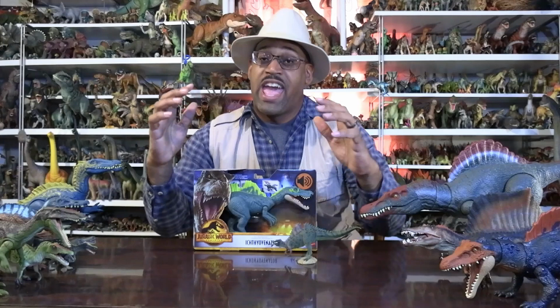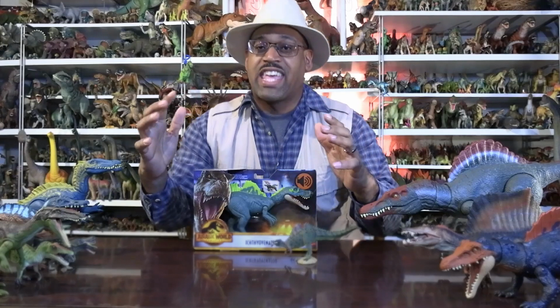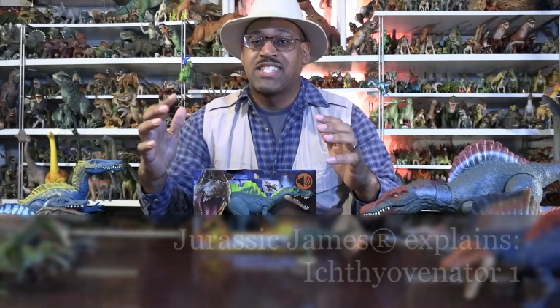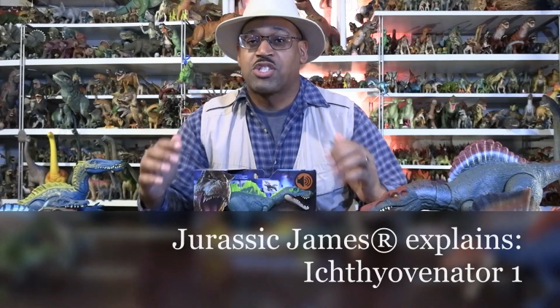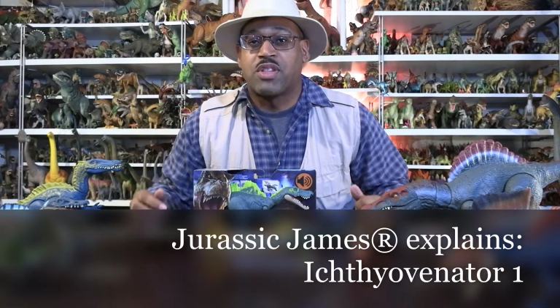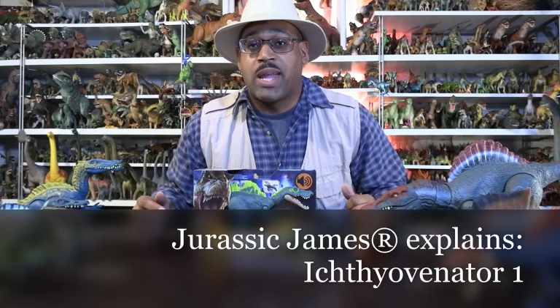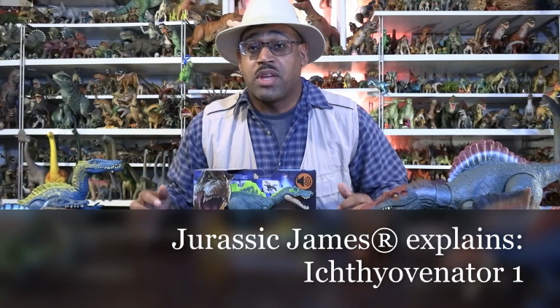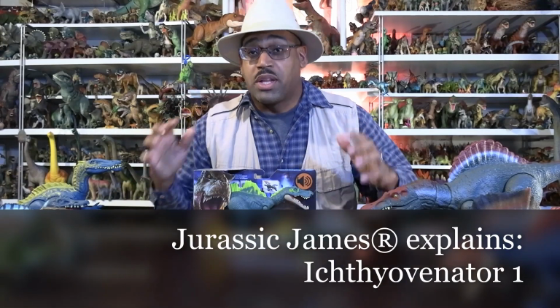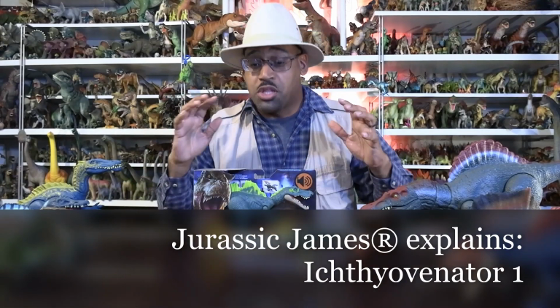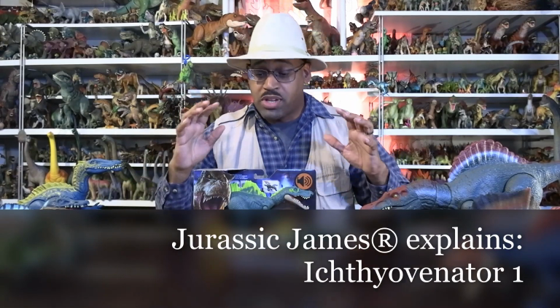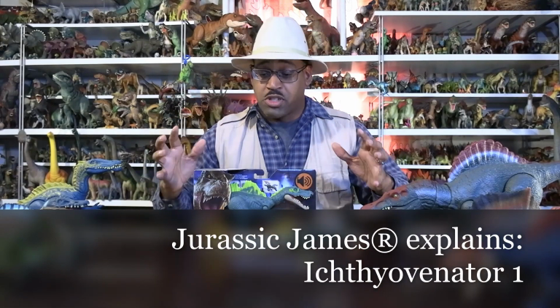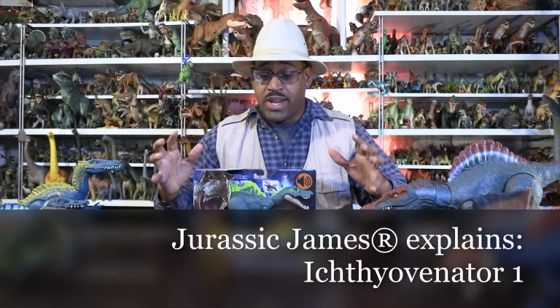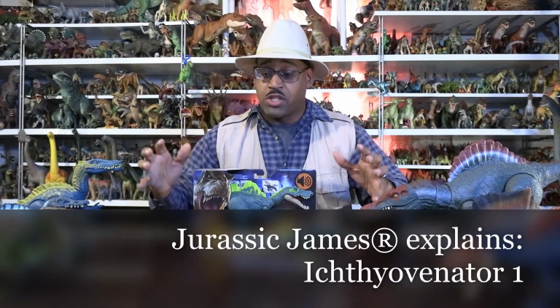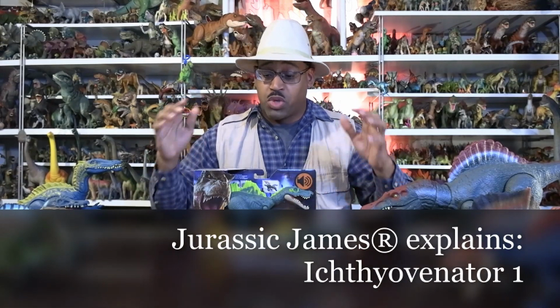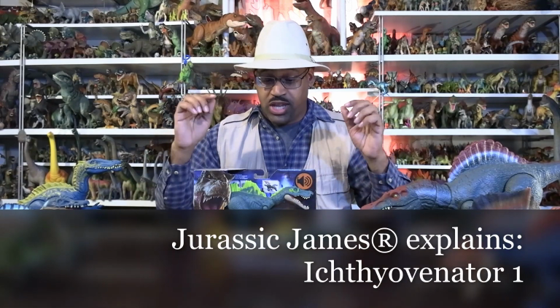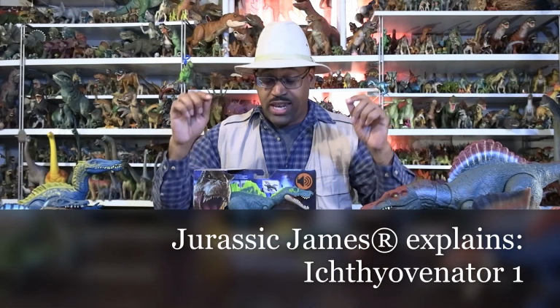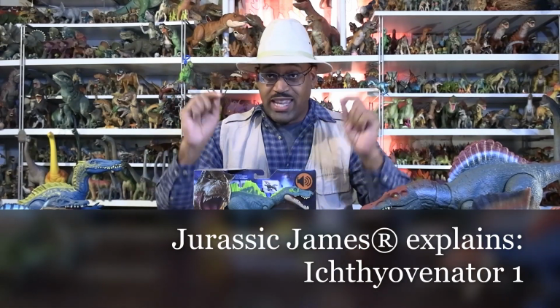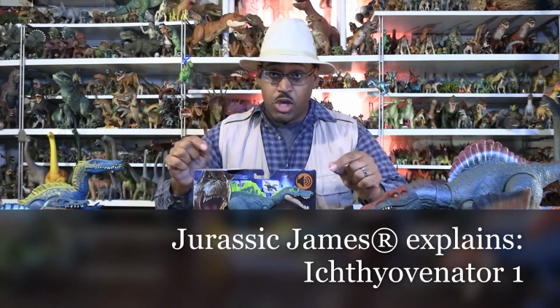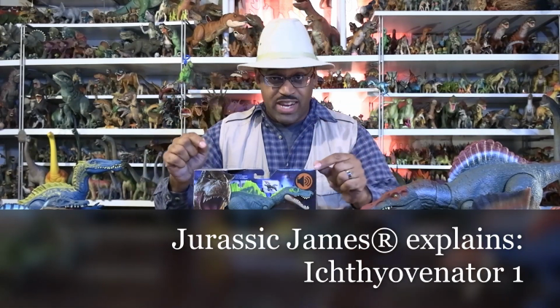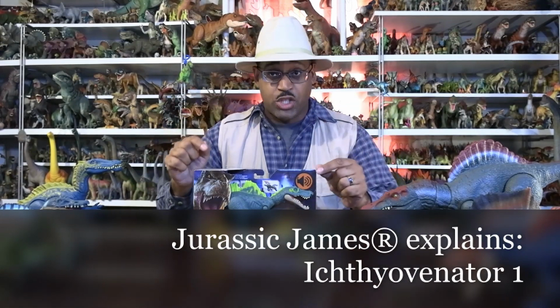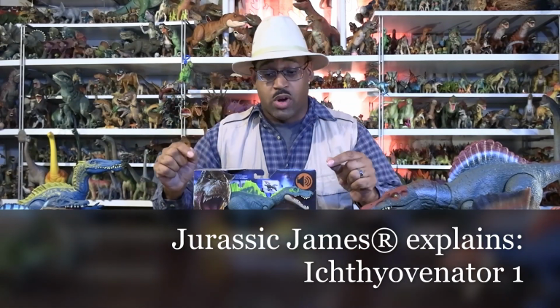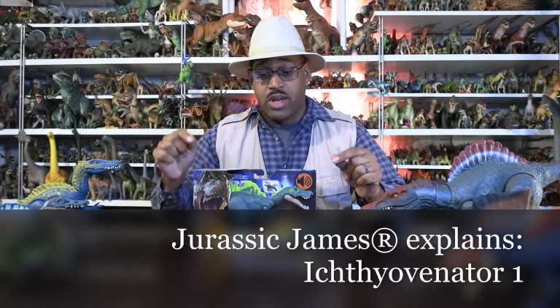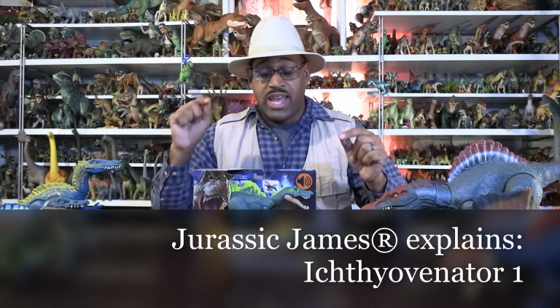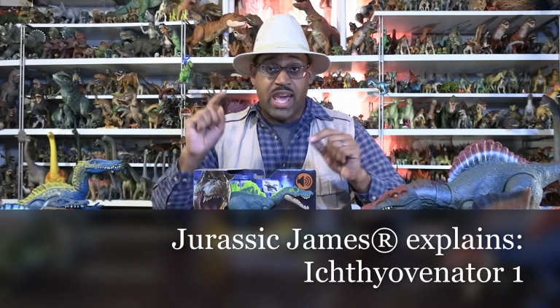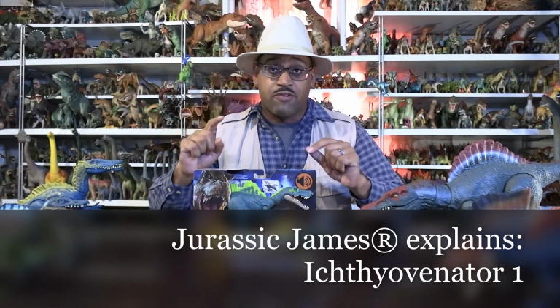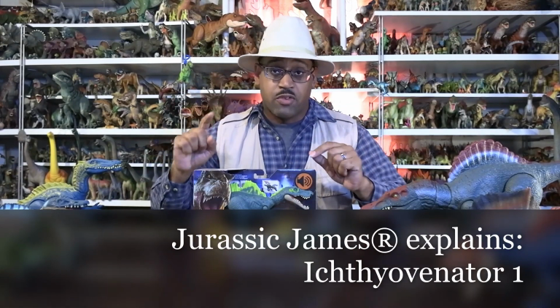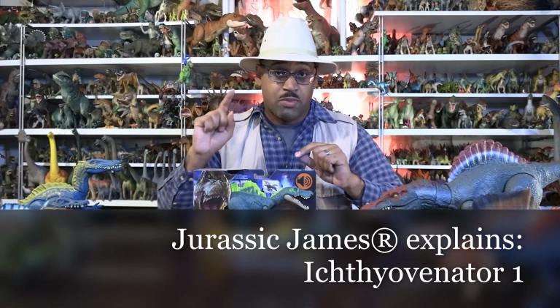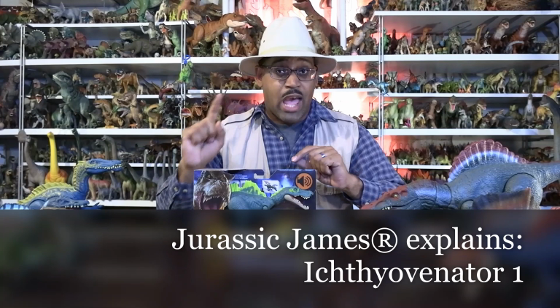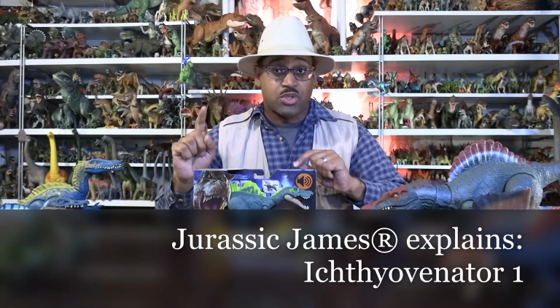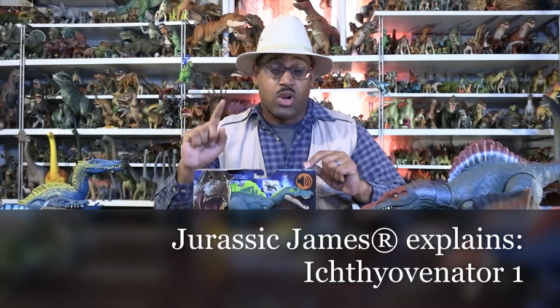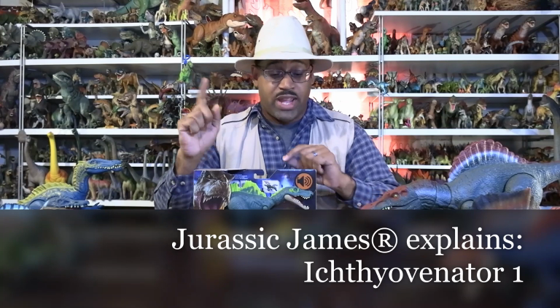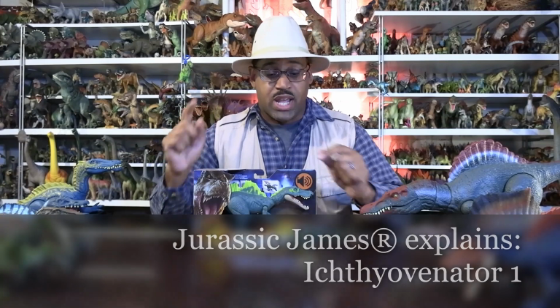Hey kids, it's Dr. James, and on this Dr. James Explains, we're looking at Ichthyovenator, a dinosaur from Laos.